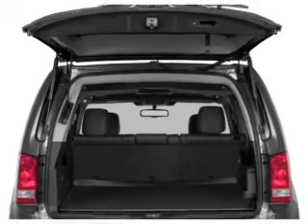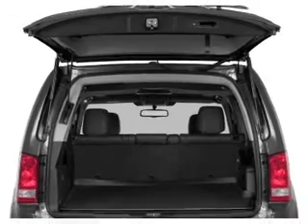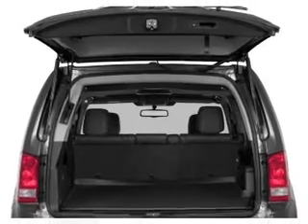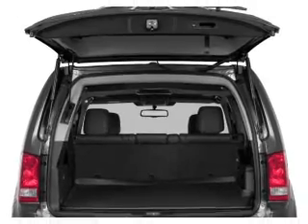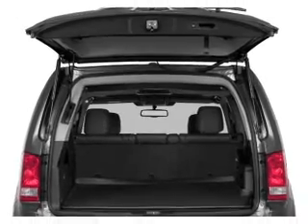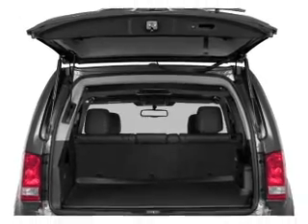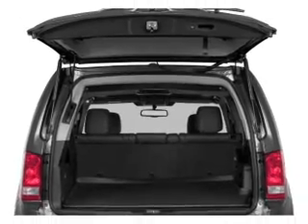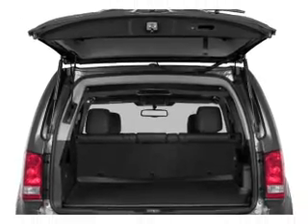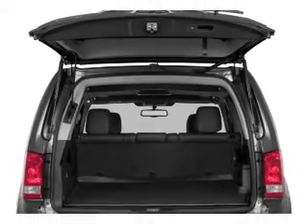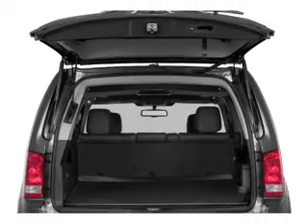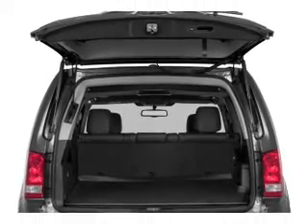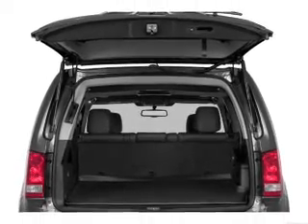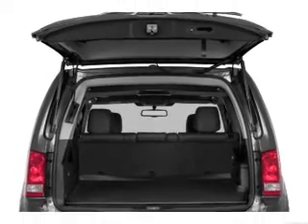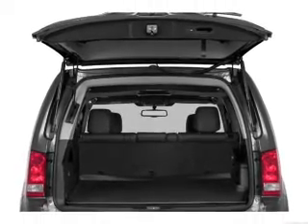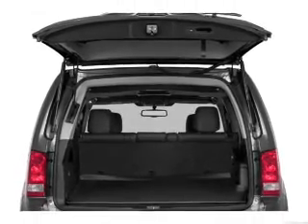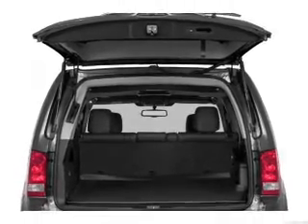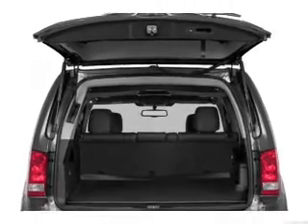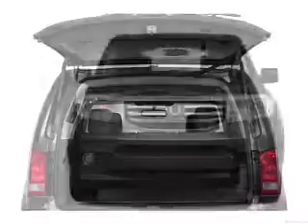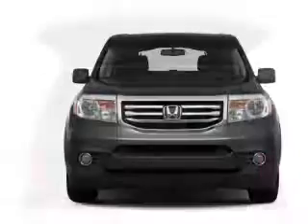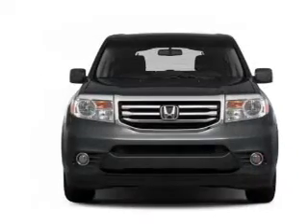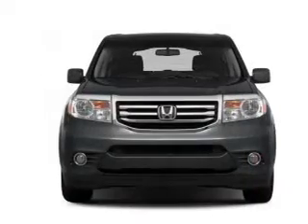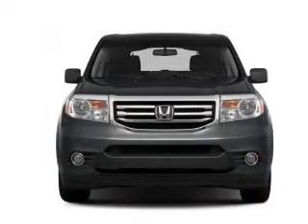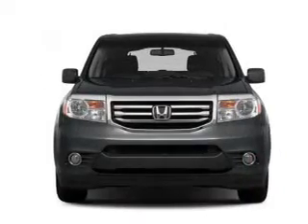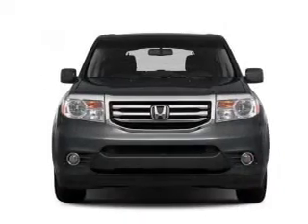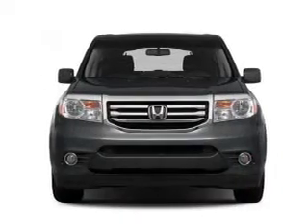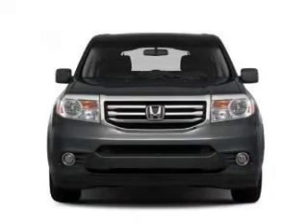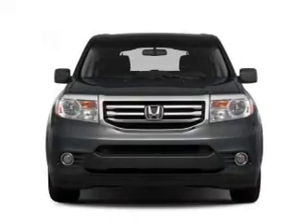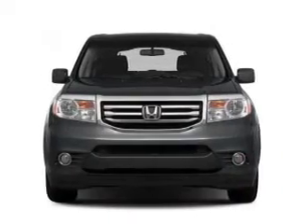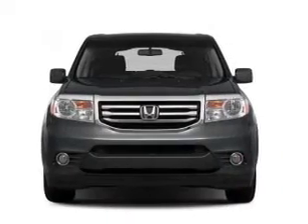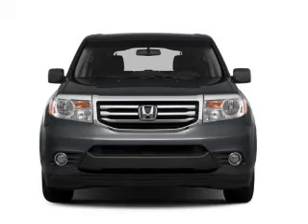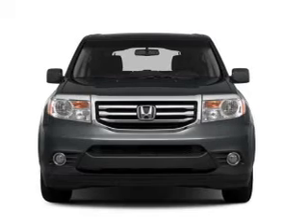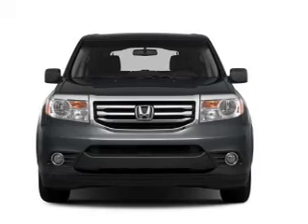Navigation is included to help you get to your destination with ease. Premium wheels lend a distinctive appearance.